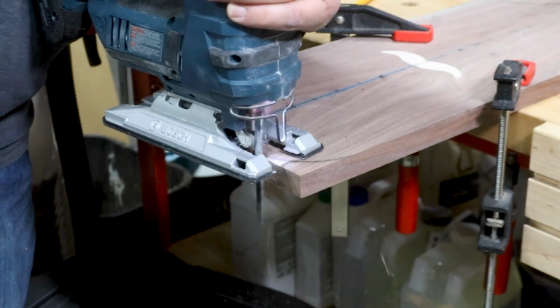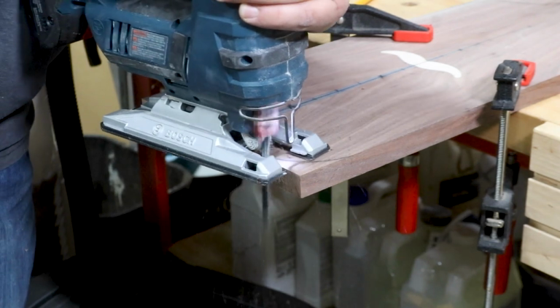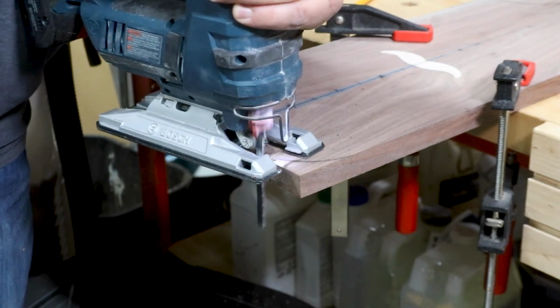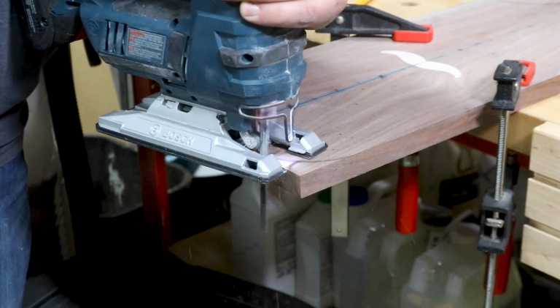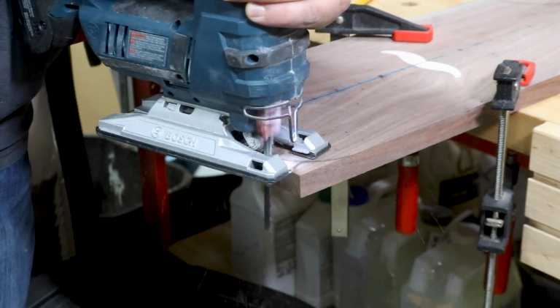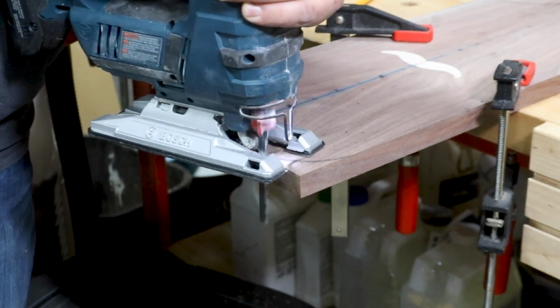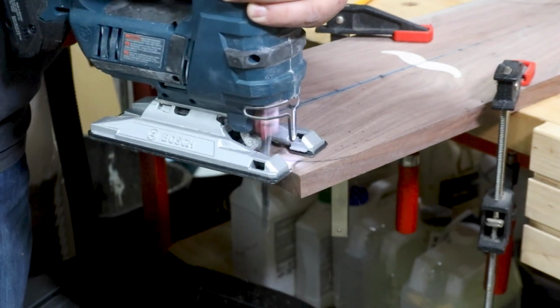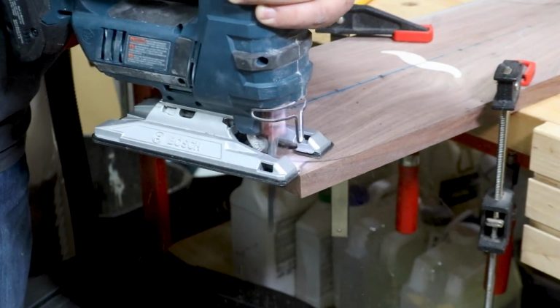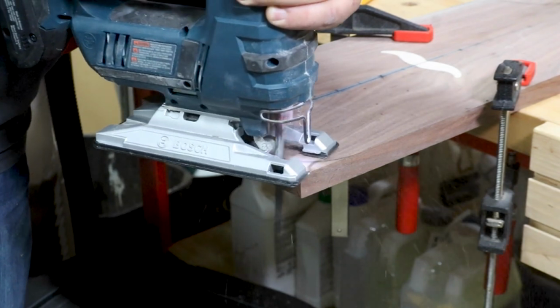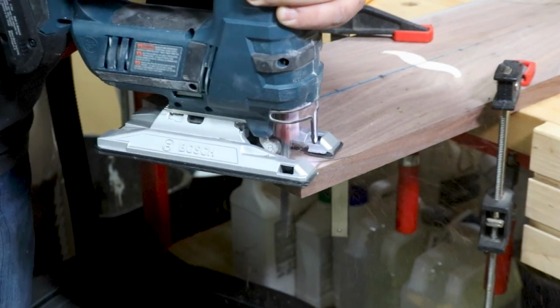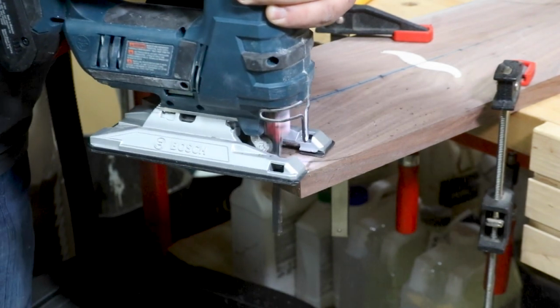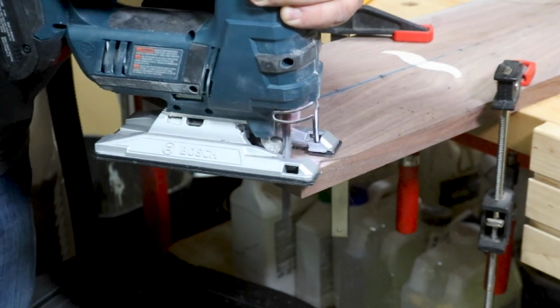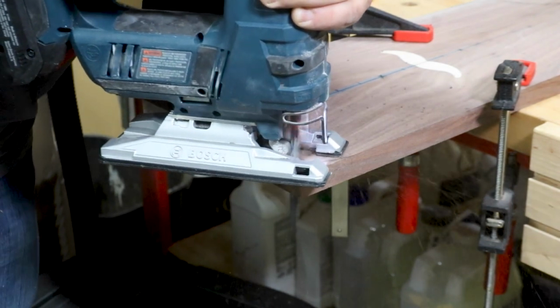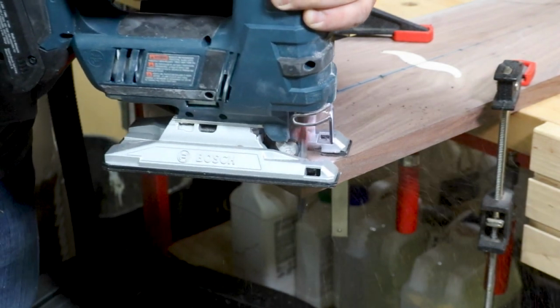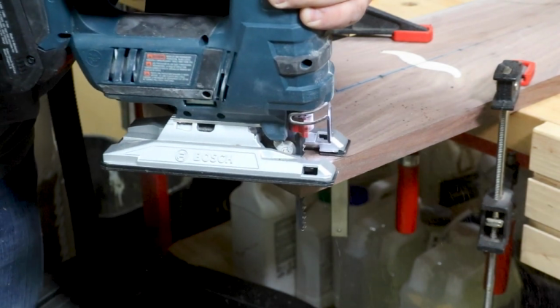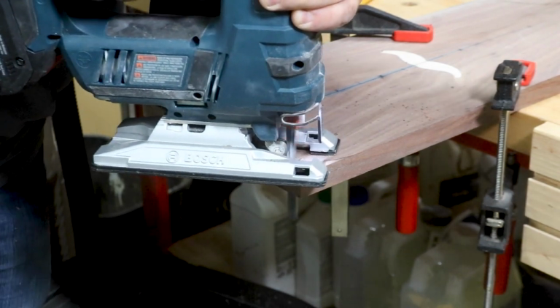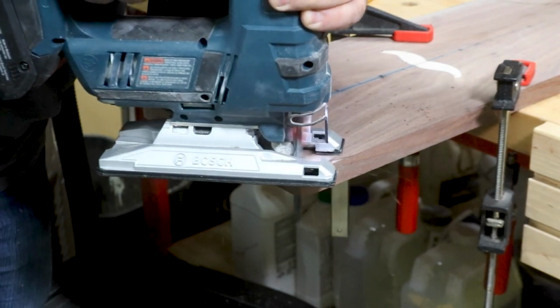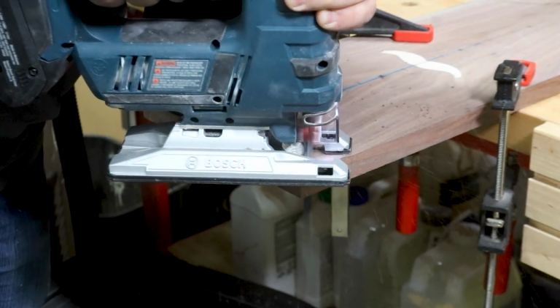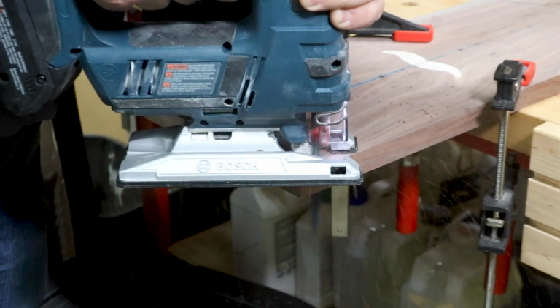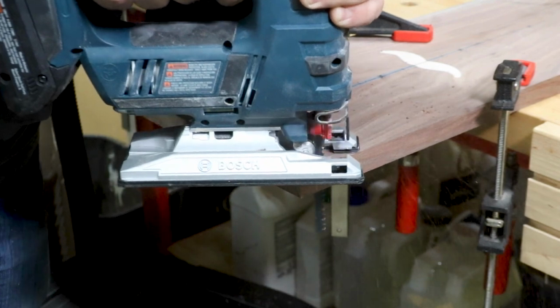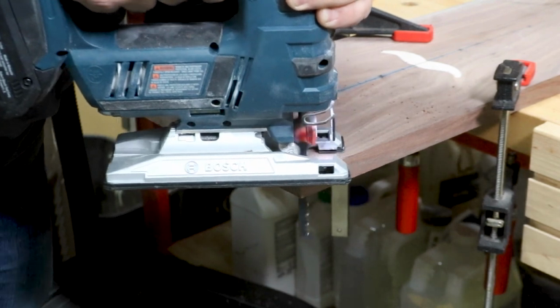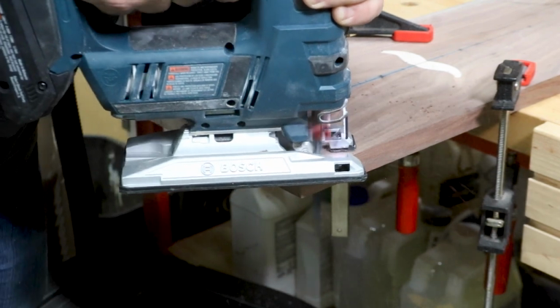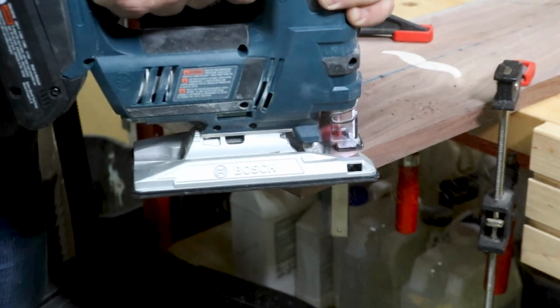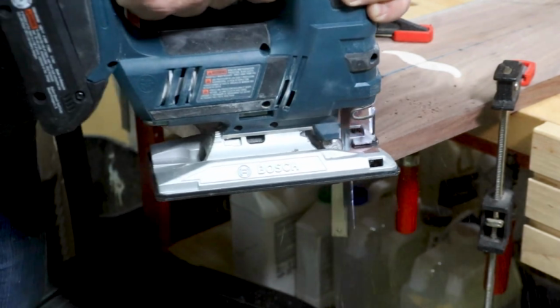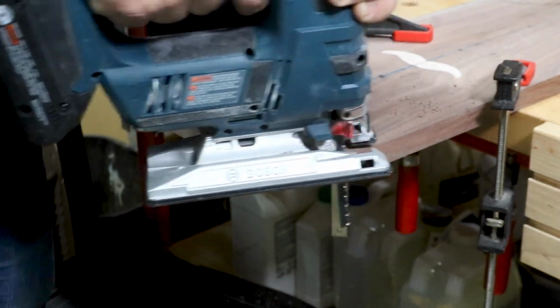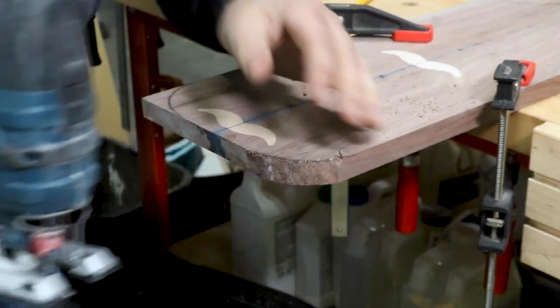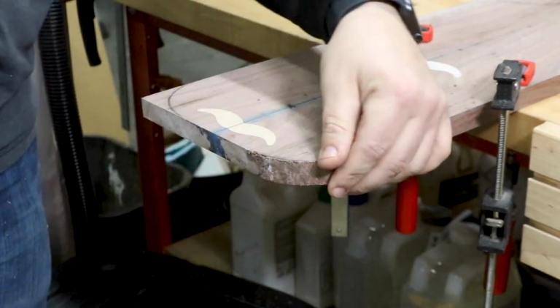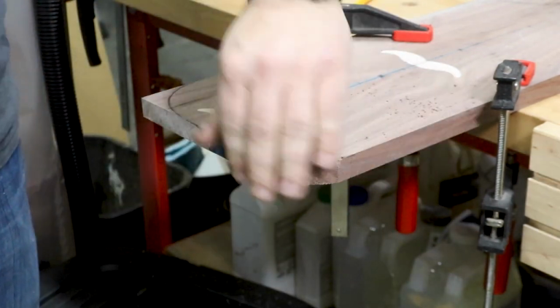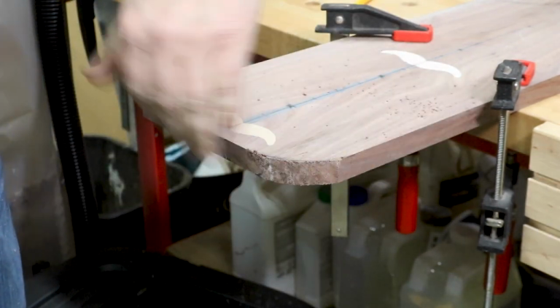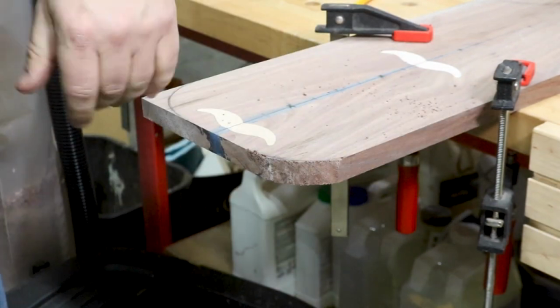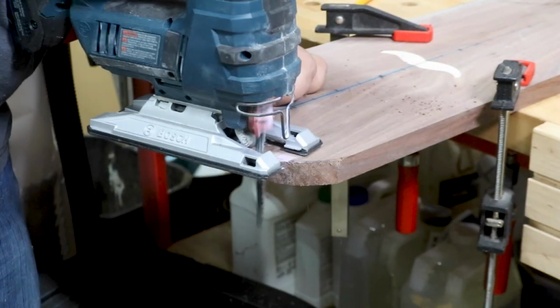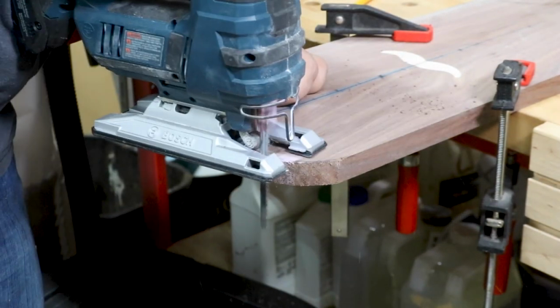Using my jigsaw, I made the rounded cuts on the end of the board and sanded them smooth.